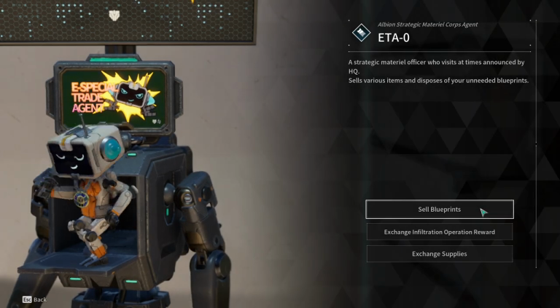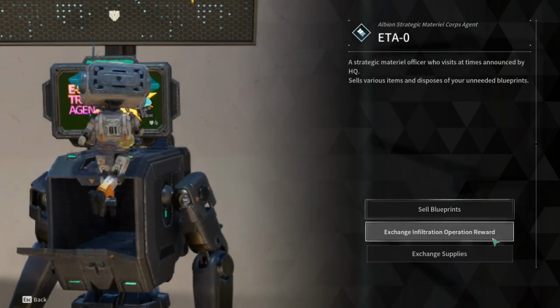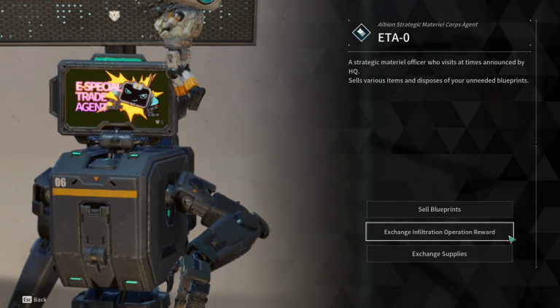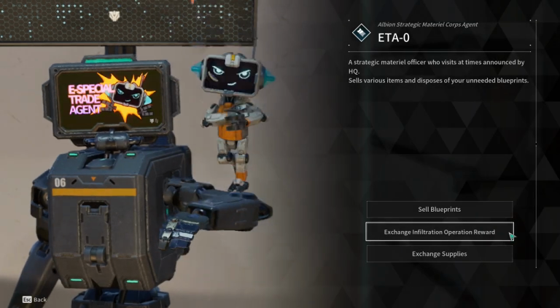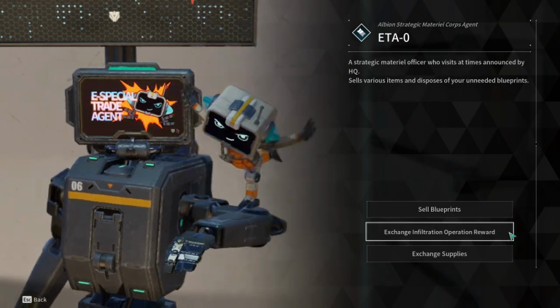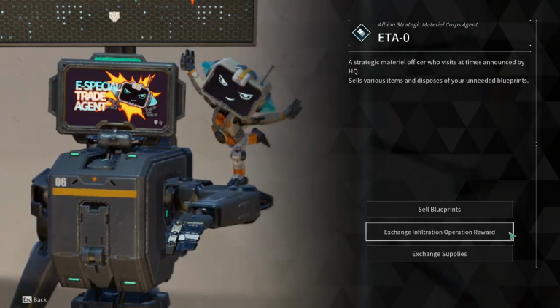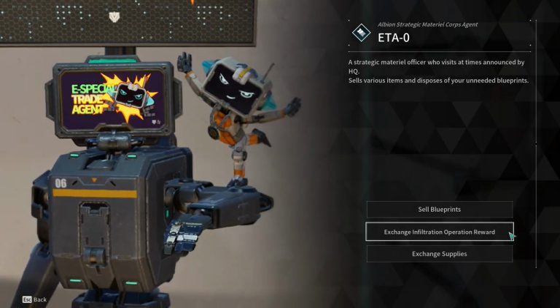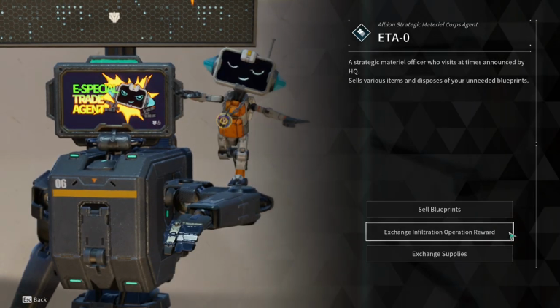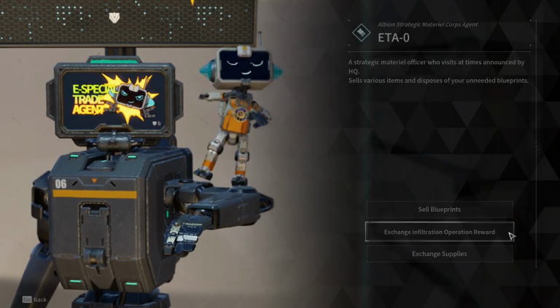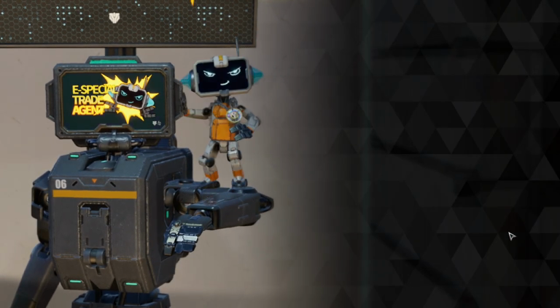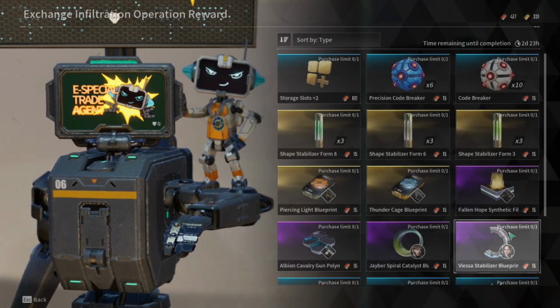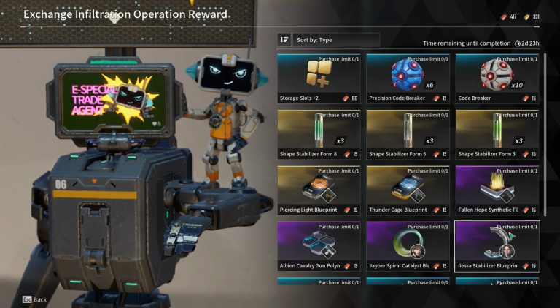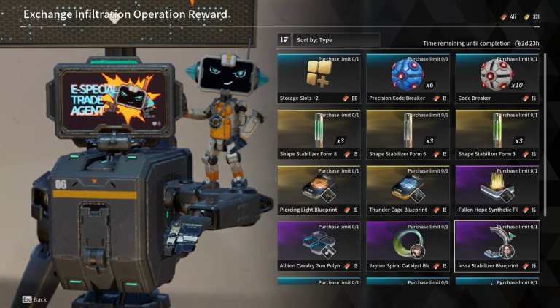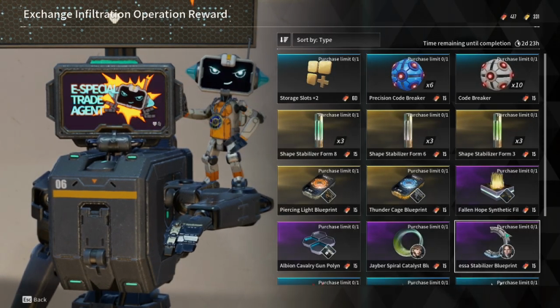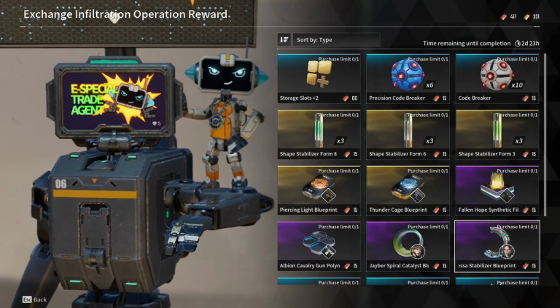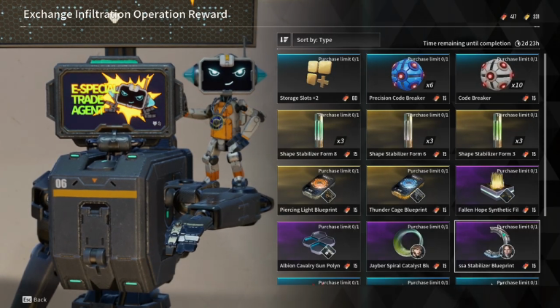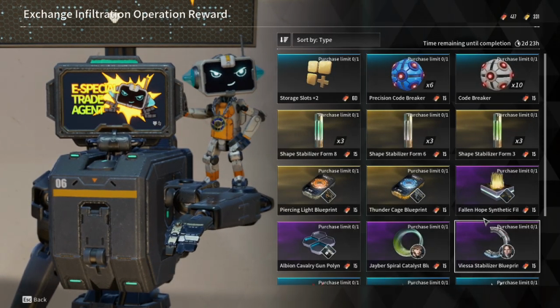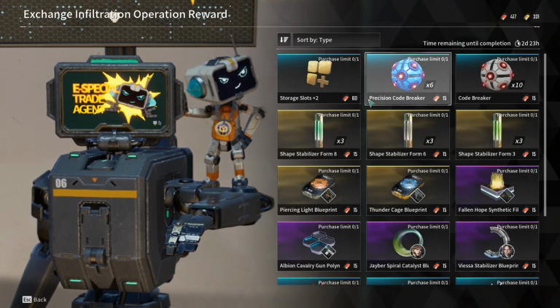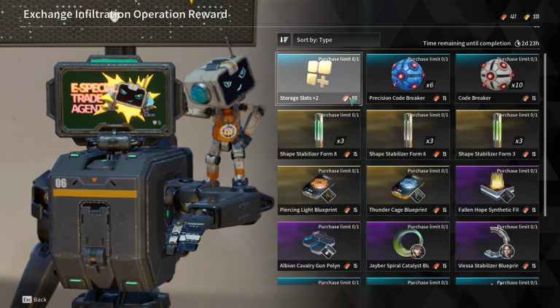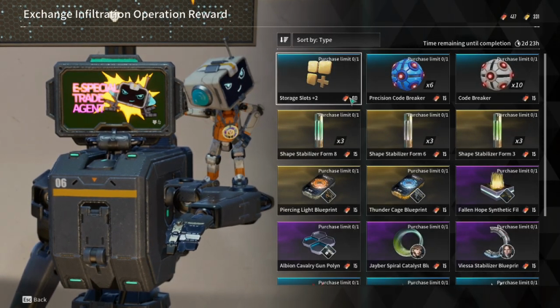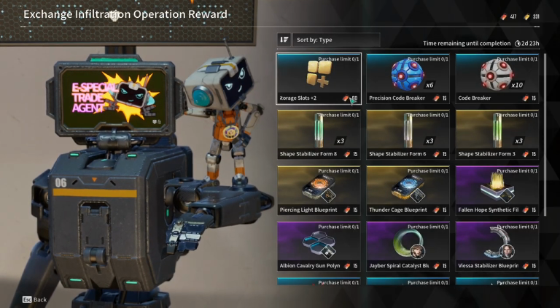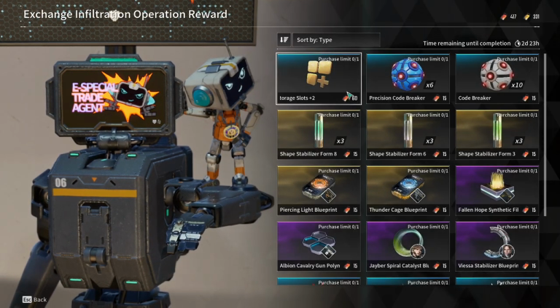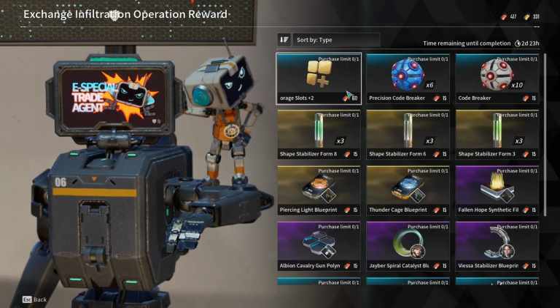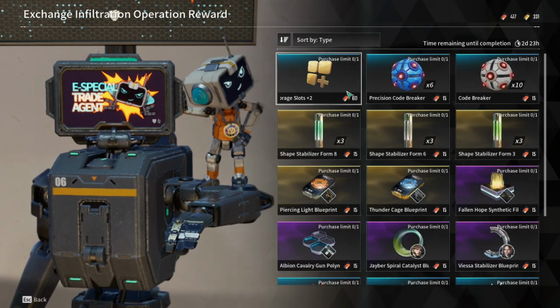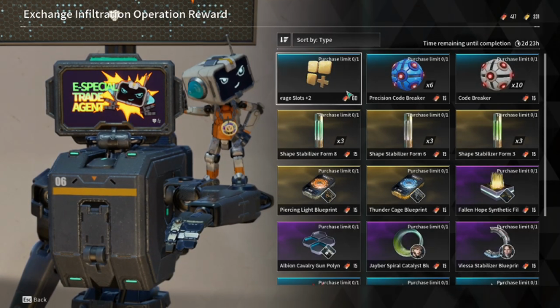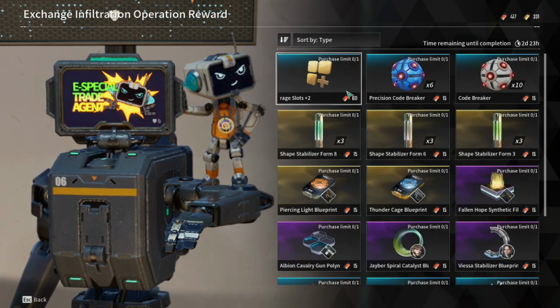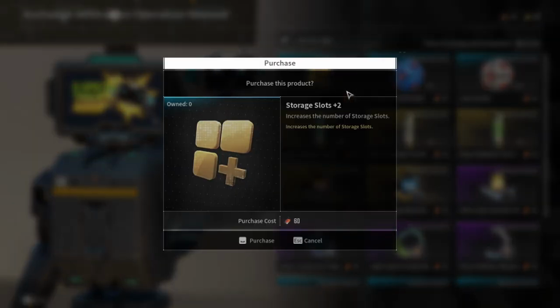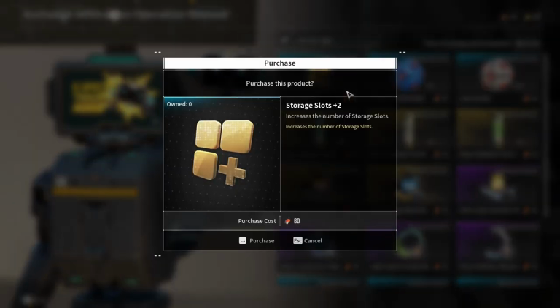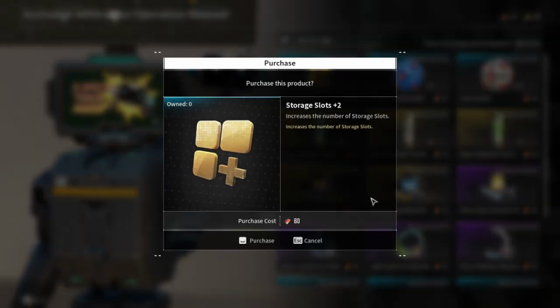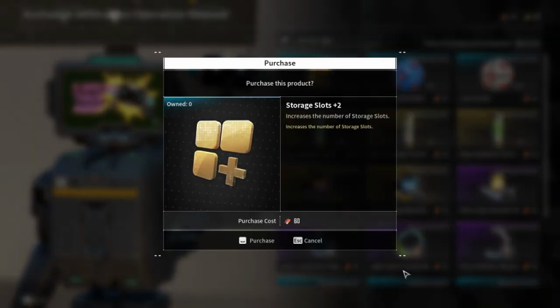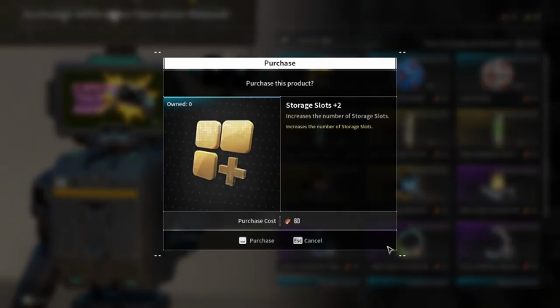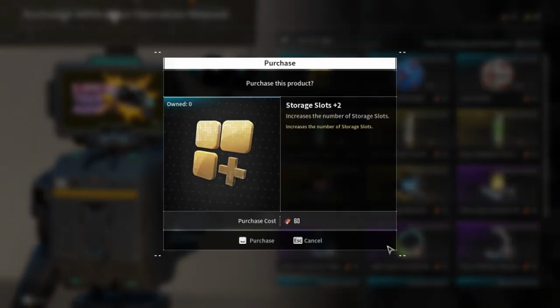This is ETA Zero's 6th week. These are the available items in the Infiltration Operation Rewards.